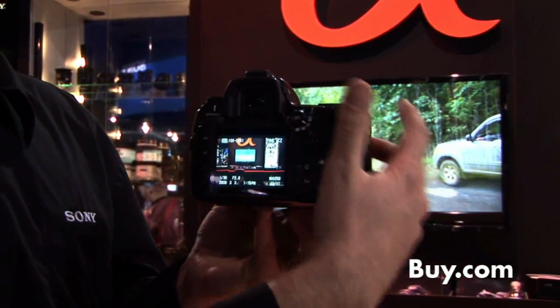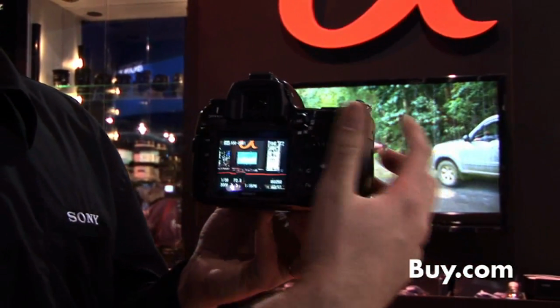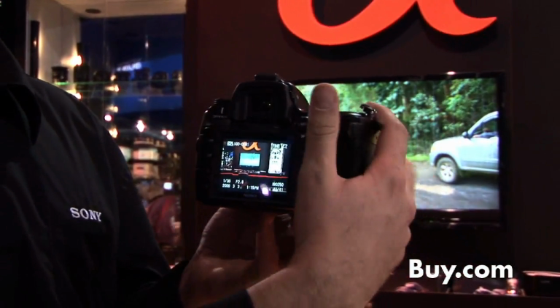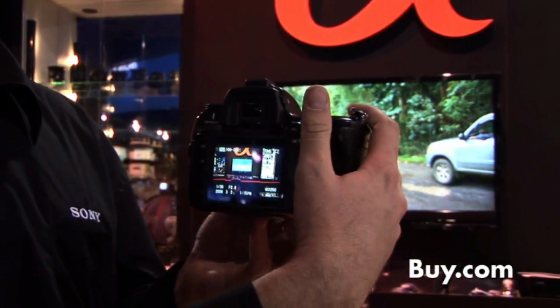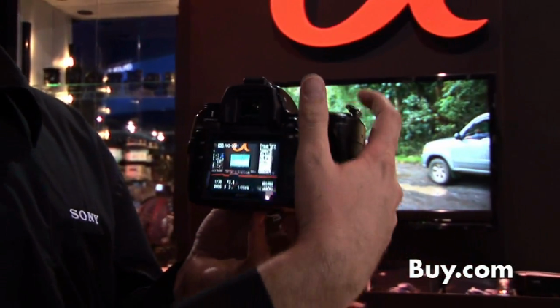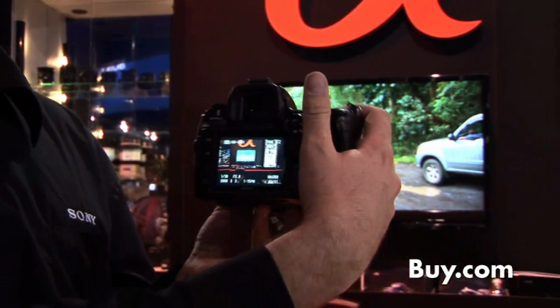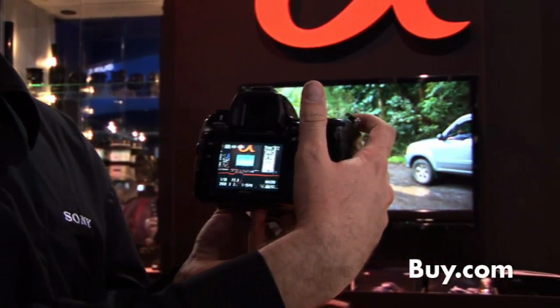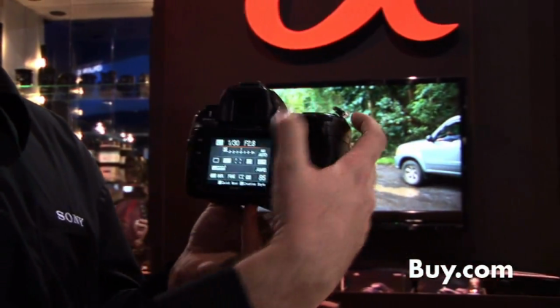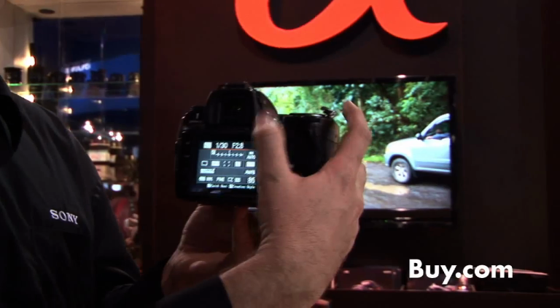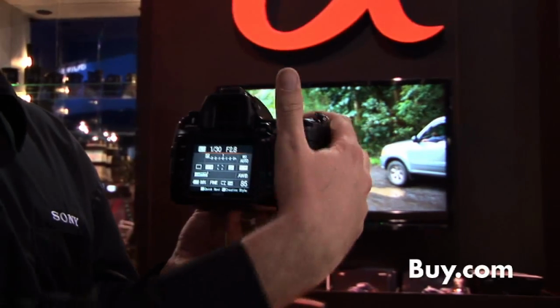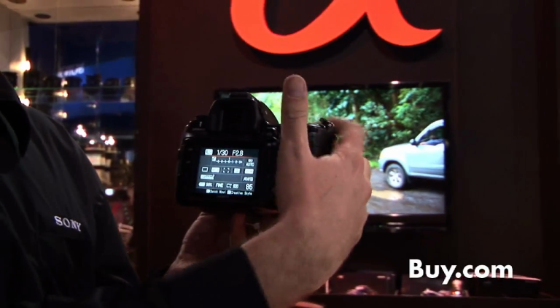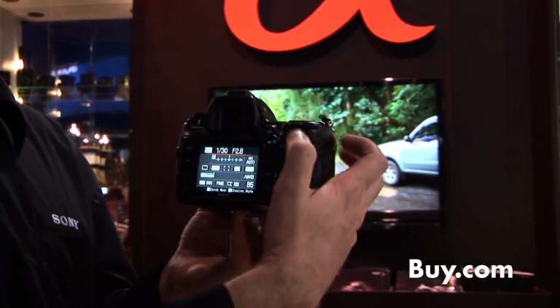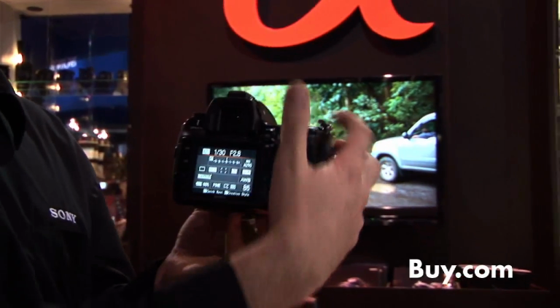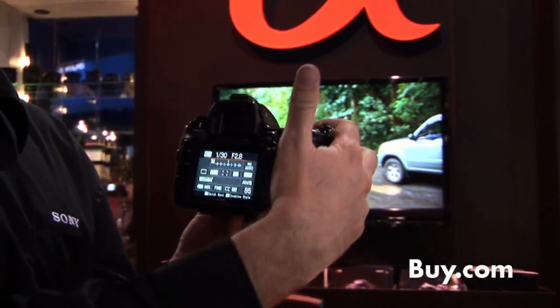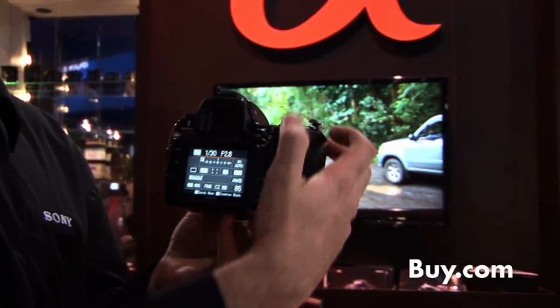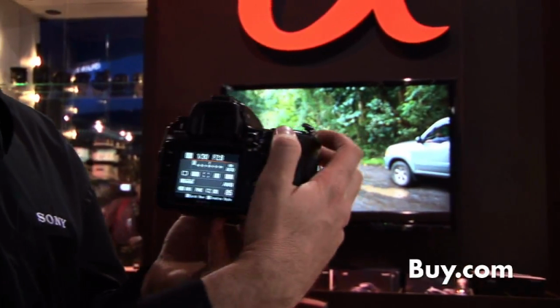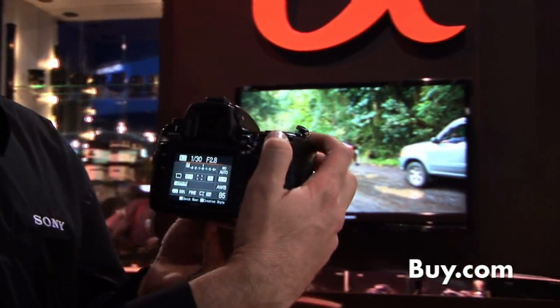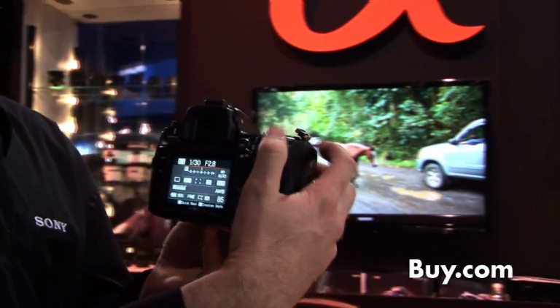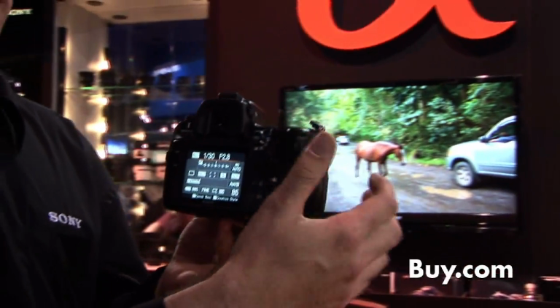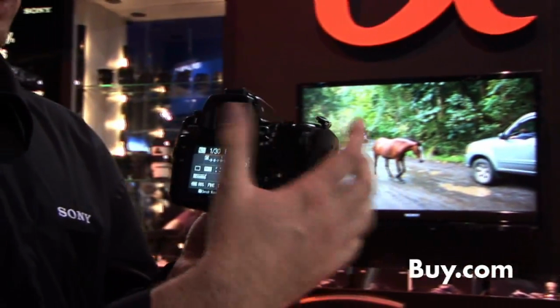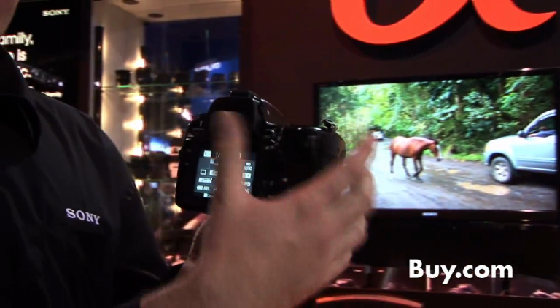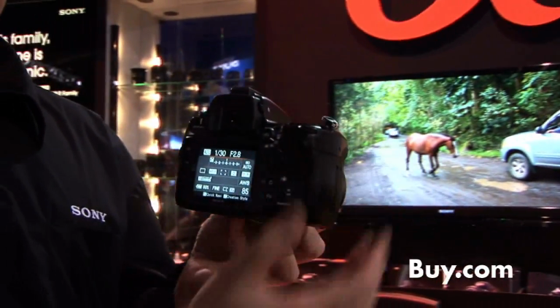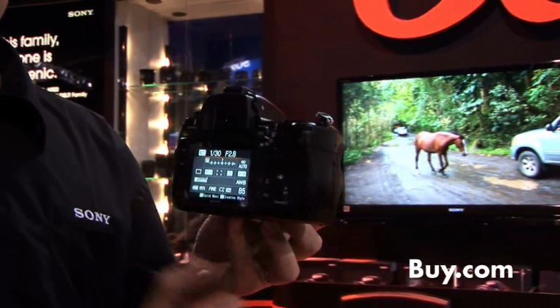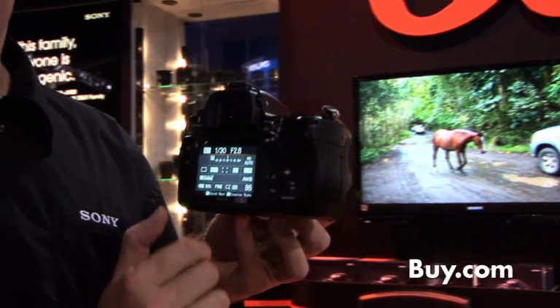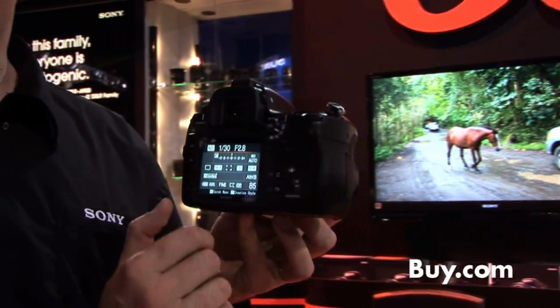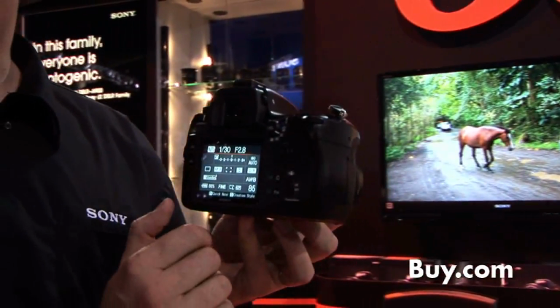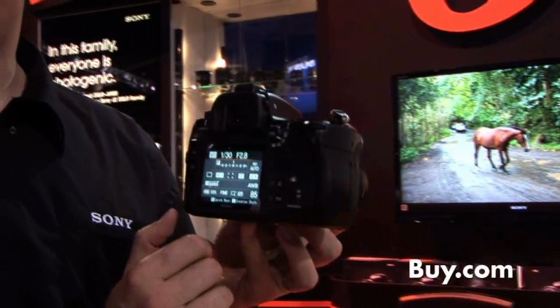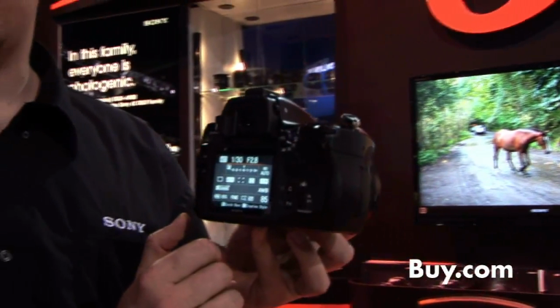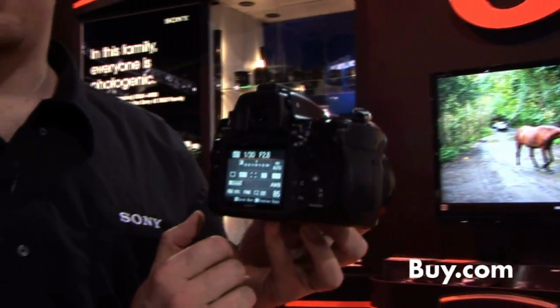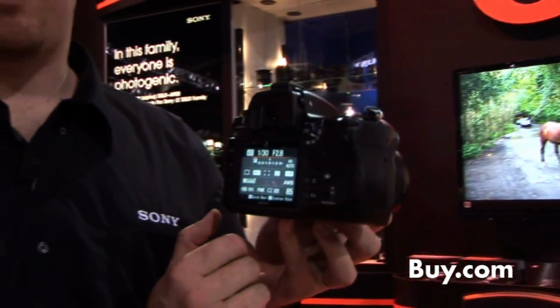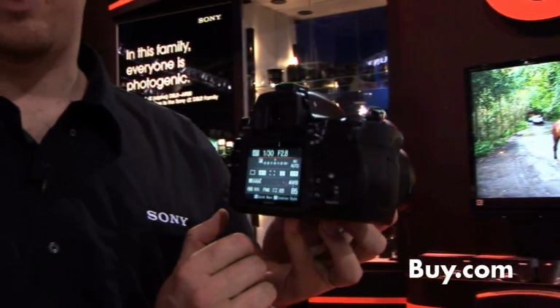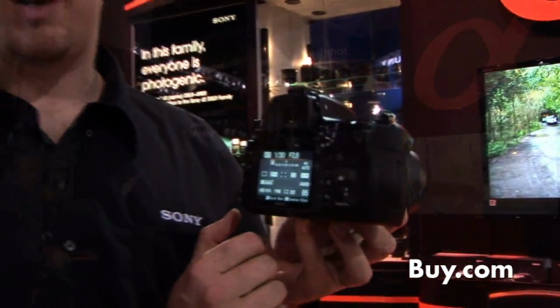This saves me from the cycle of shooting, checking, shooting, checking. Just with intelligent preview, you'll be able to do that right away.